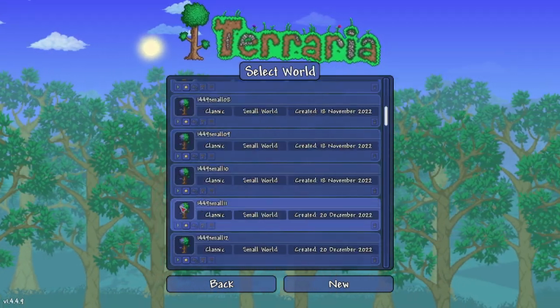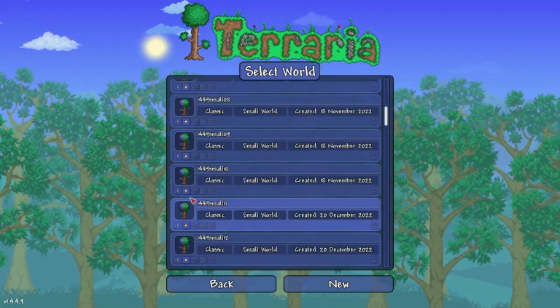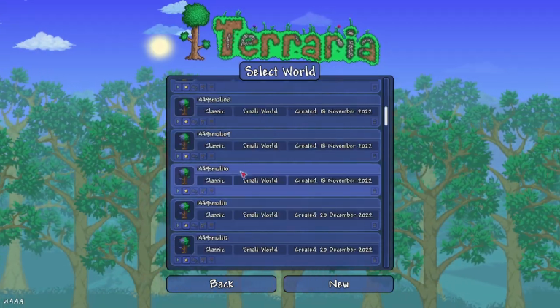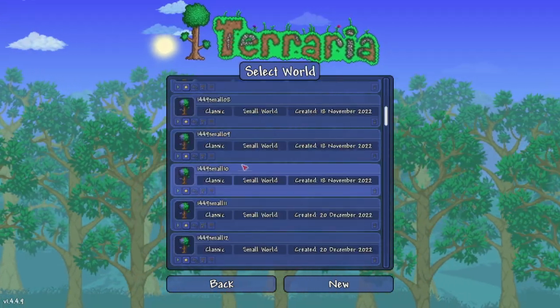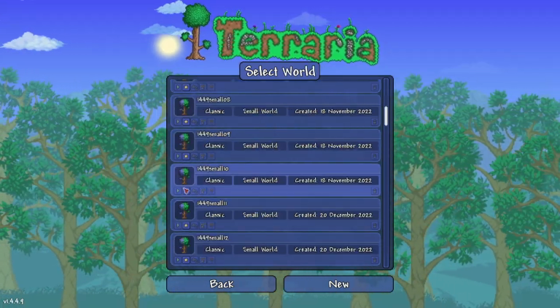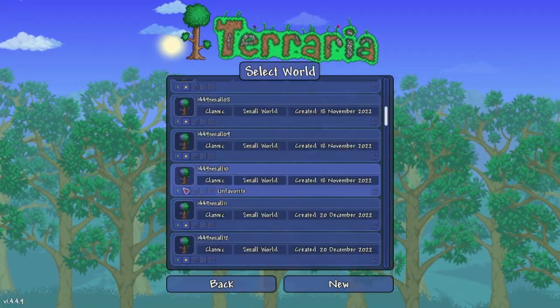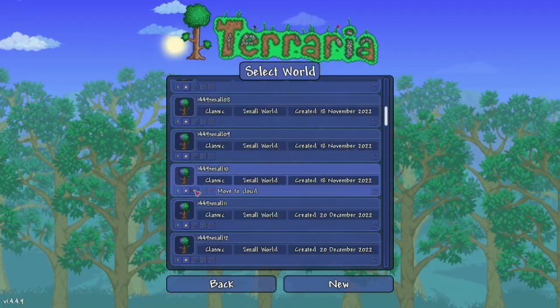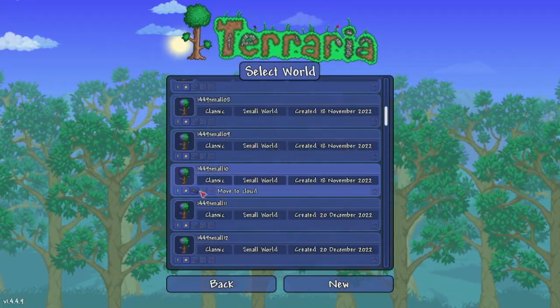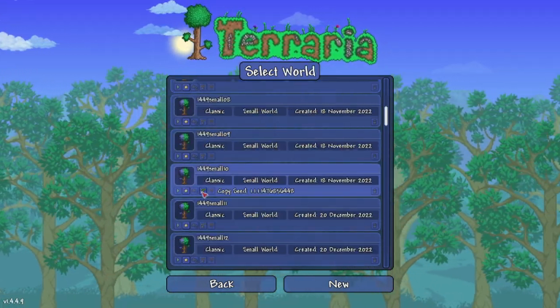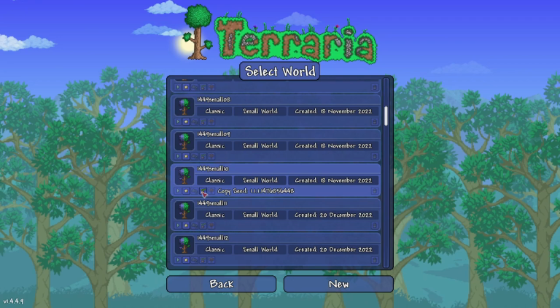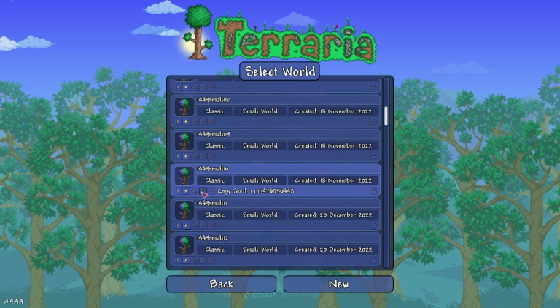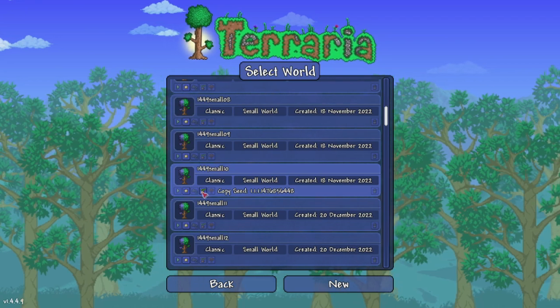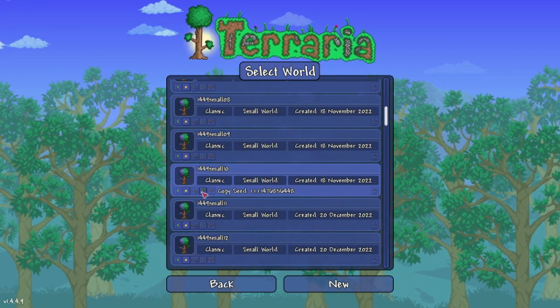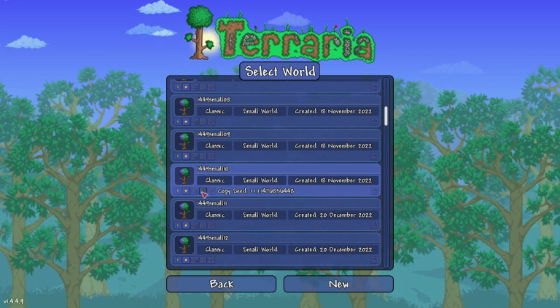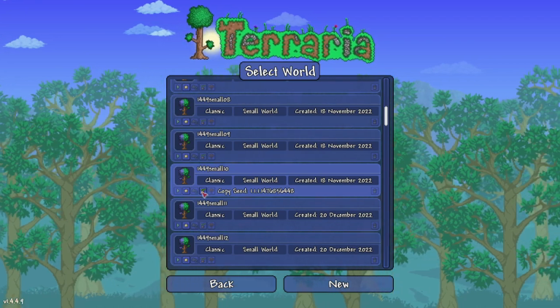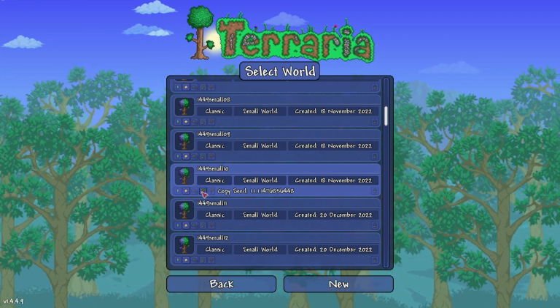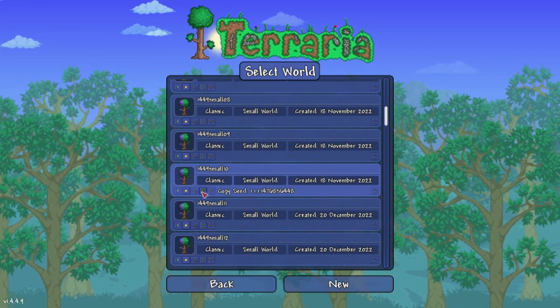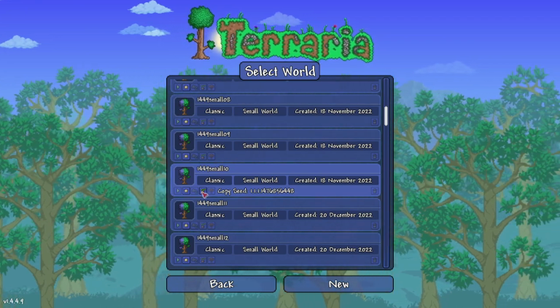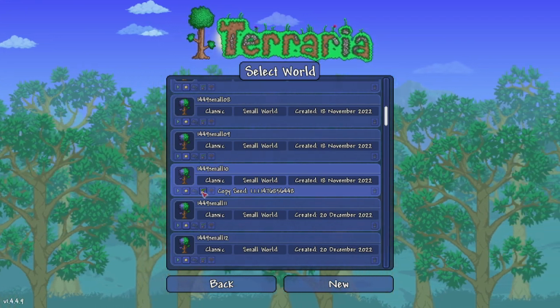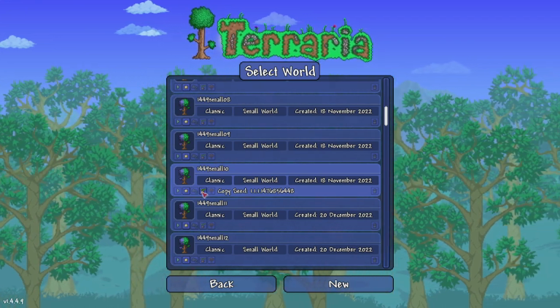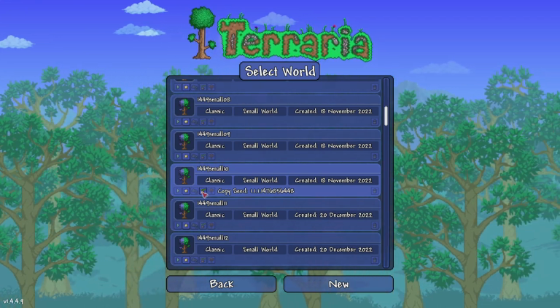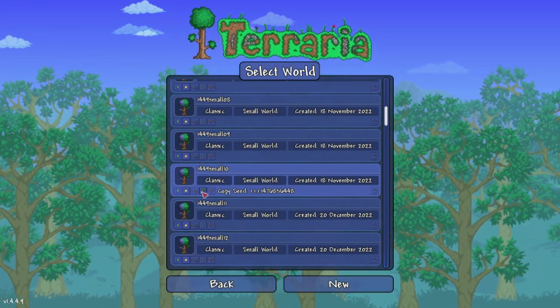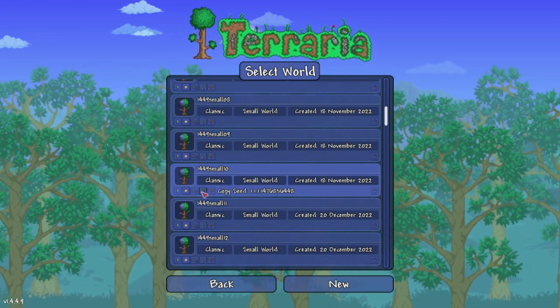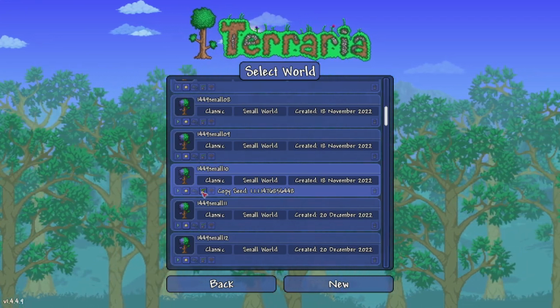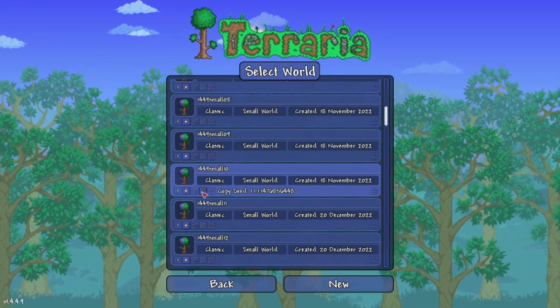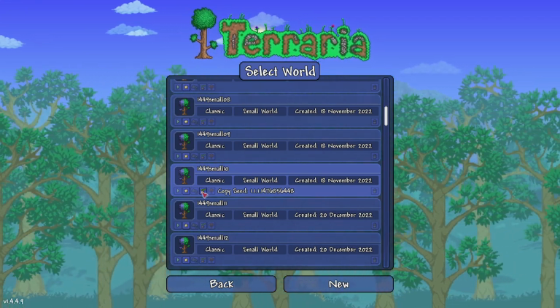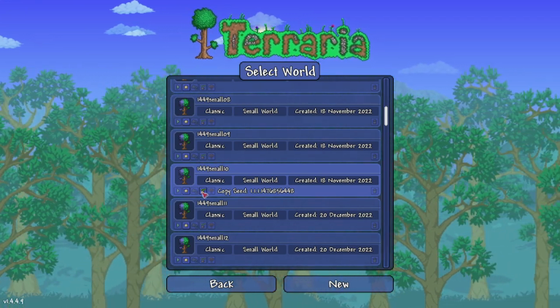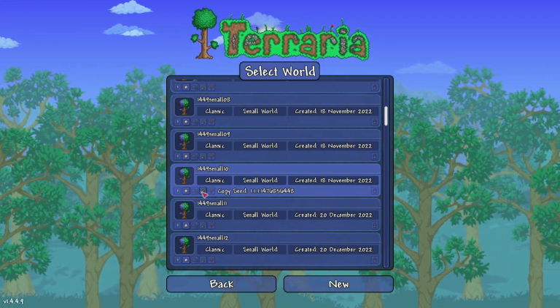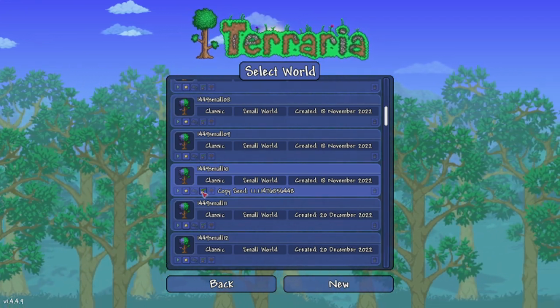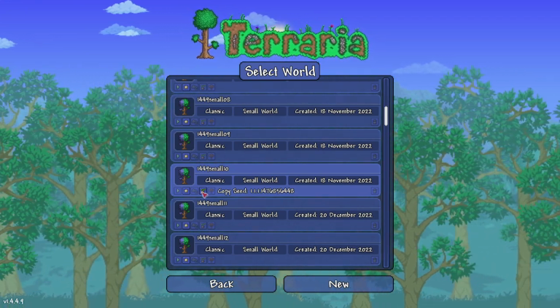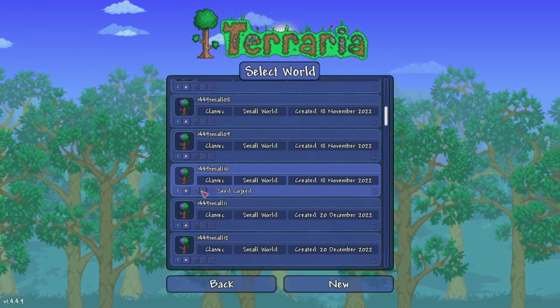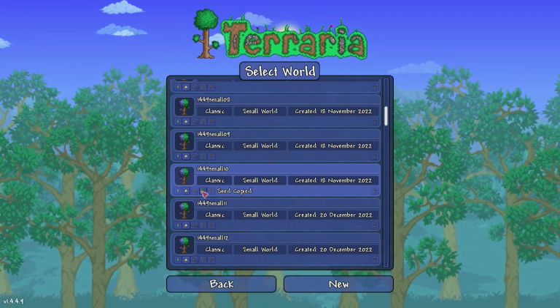We're going to go to Summer Raz, and it'll be this world right here: 1.4.4.9, small, 10. There we go — copy seed, boom.